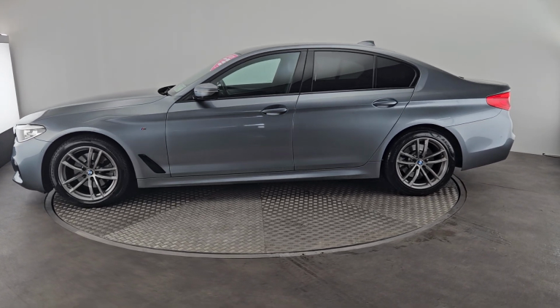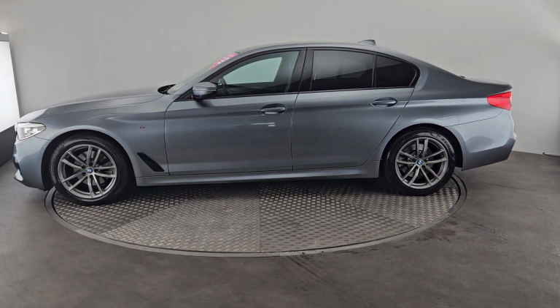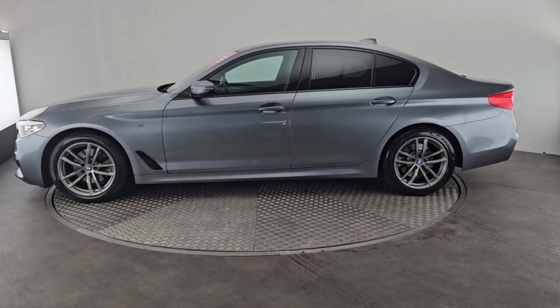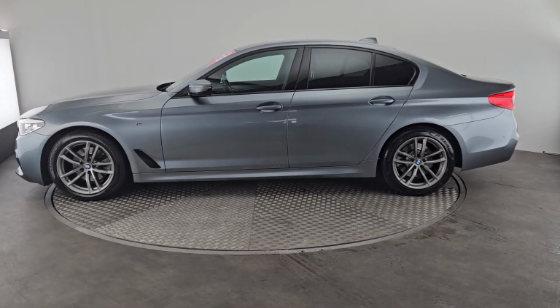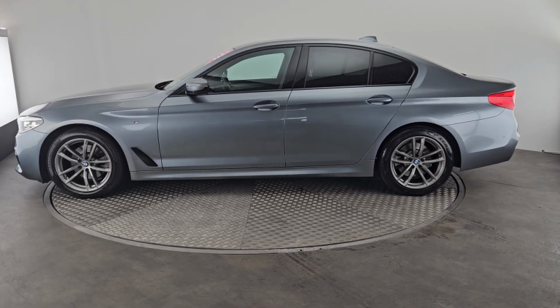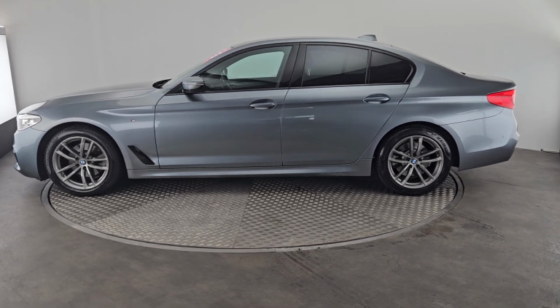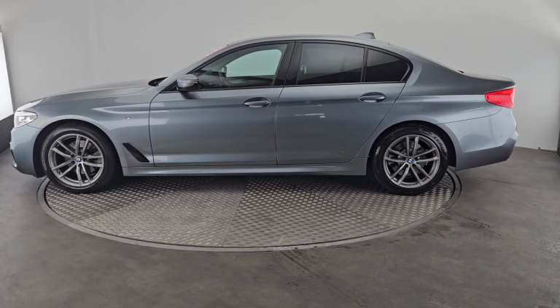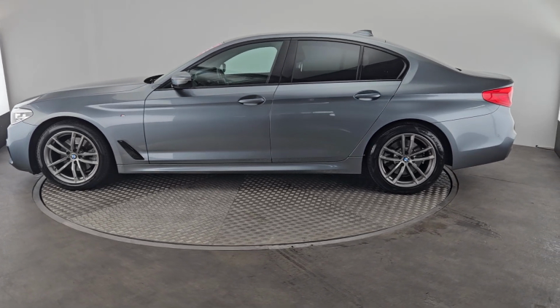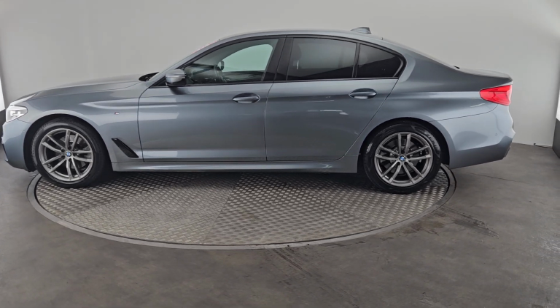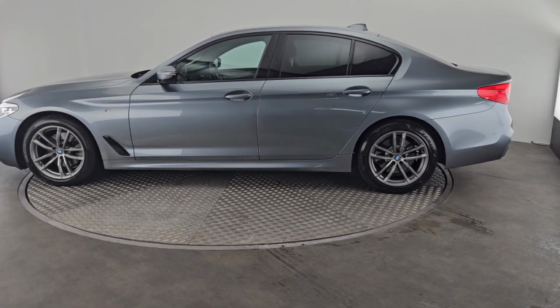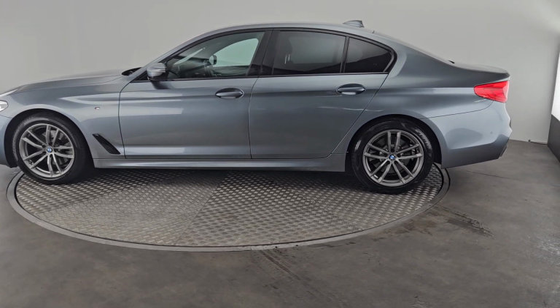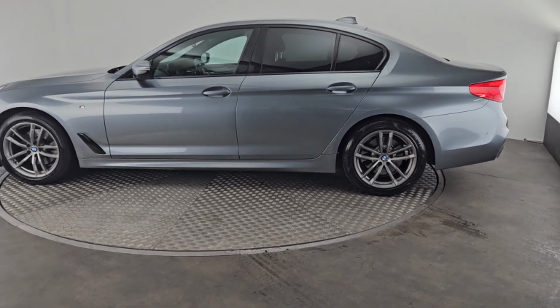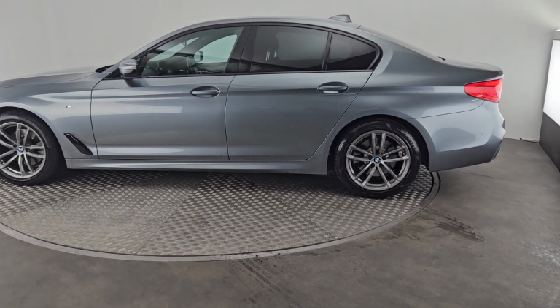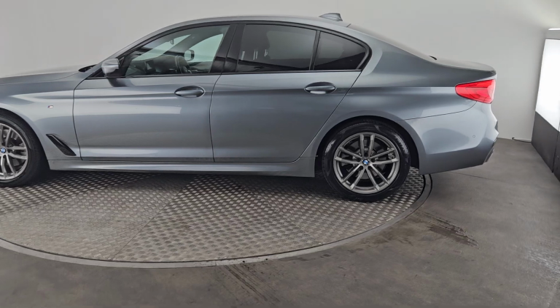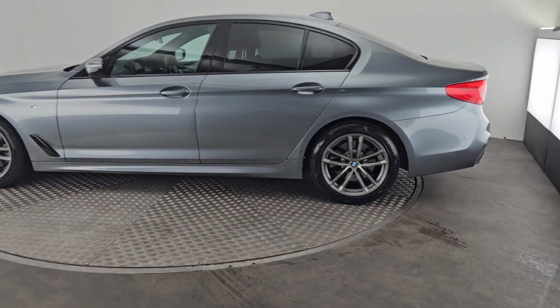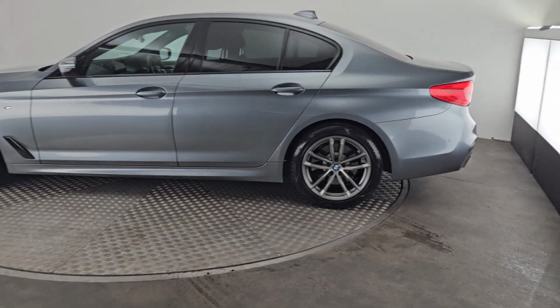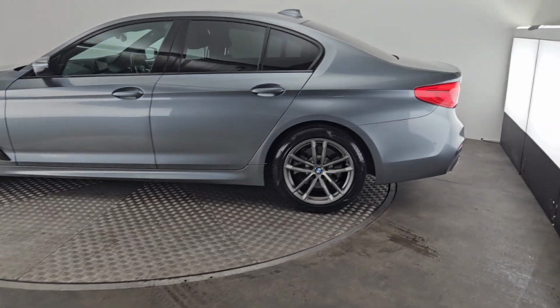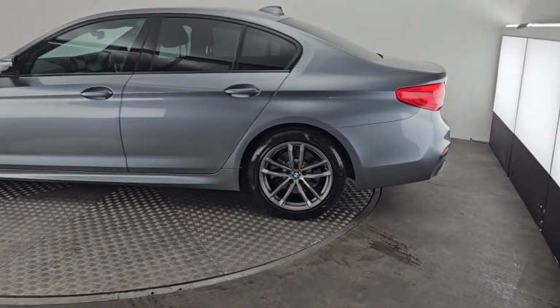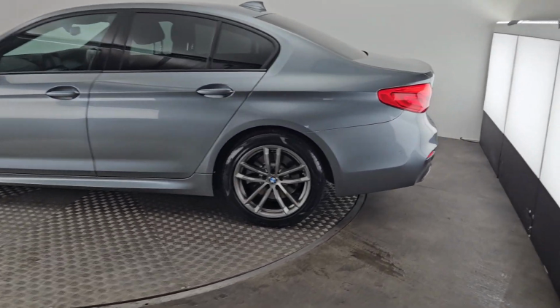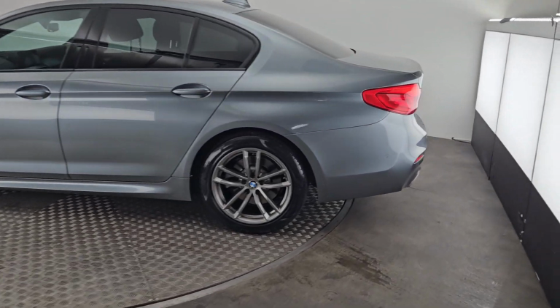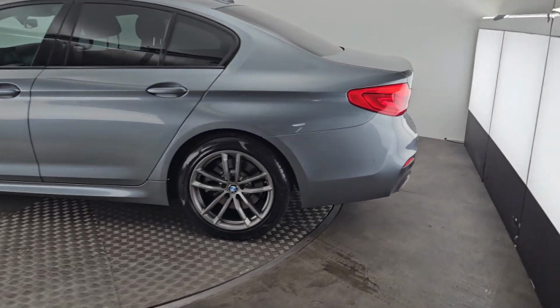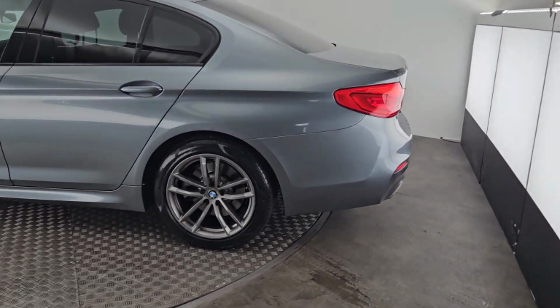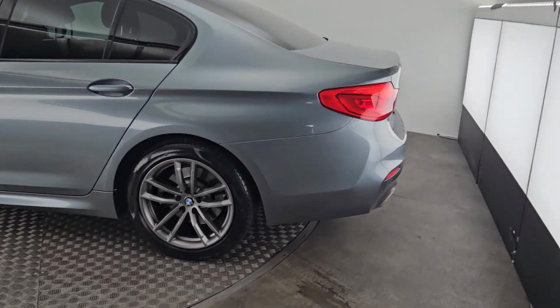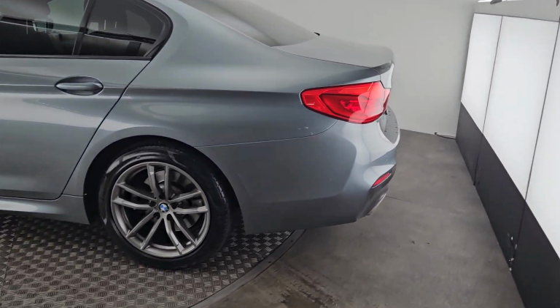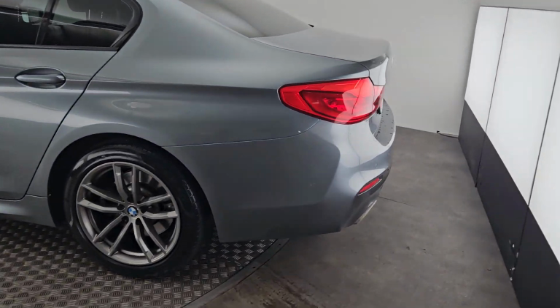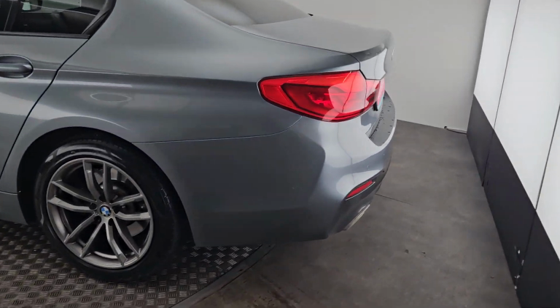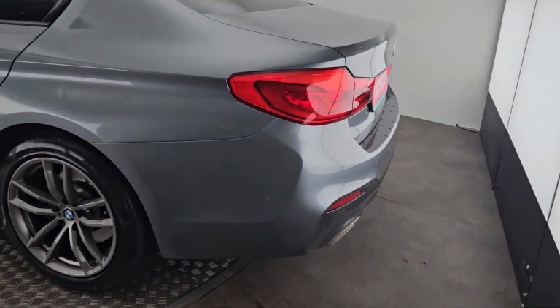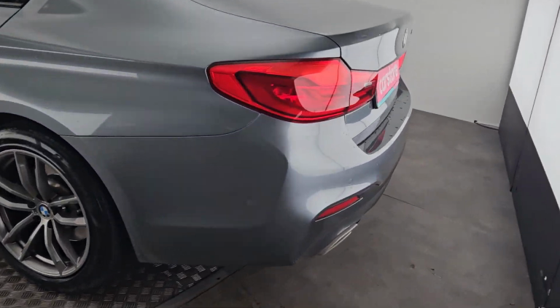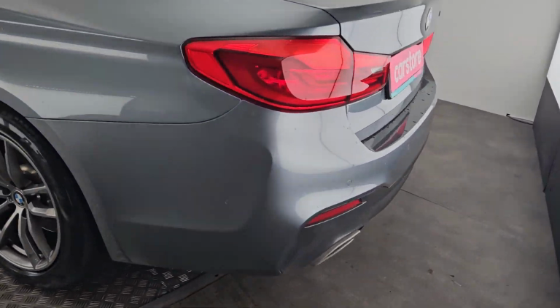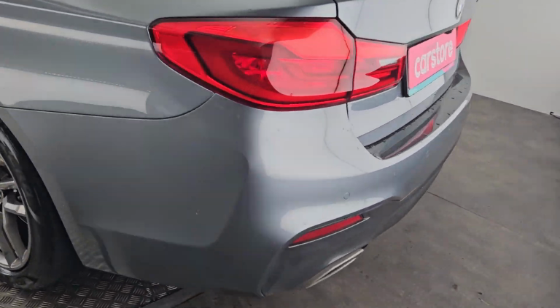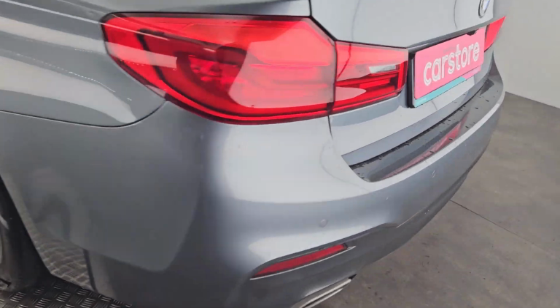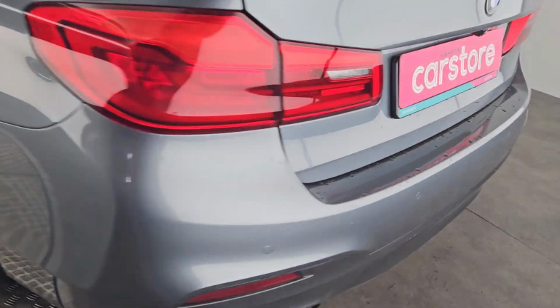All our vehicles do go through our workshop — they get serviced and checked before they go out, and they do accompany a 12-month warranty.